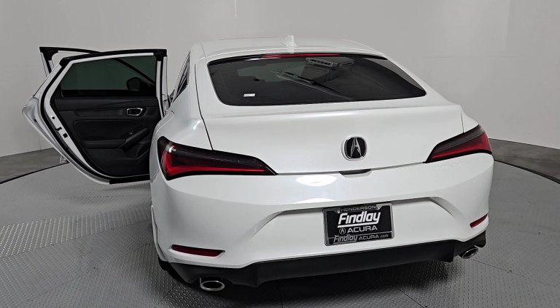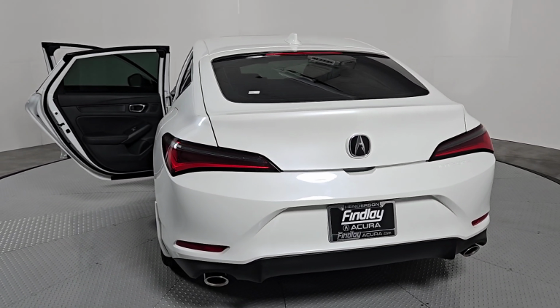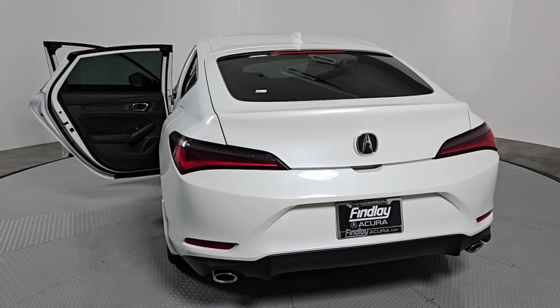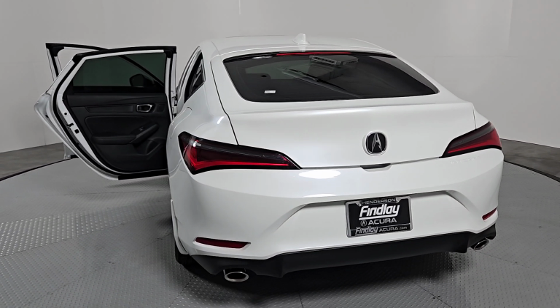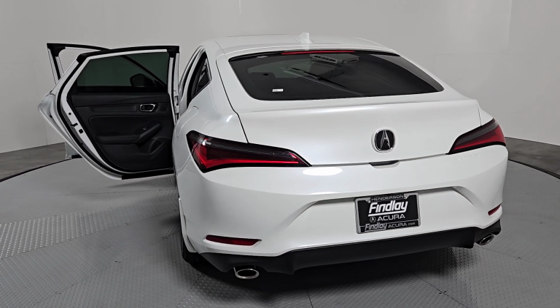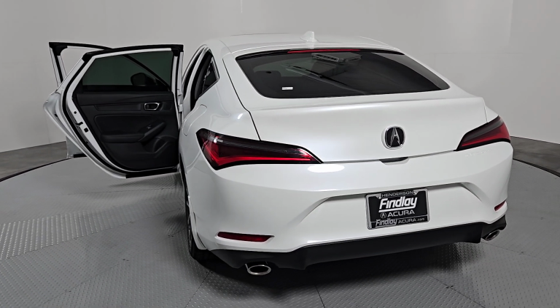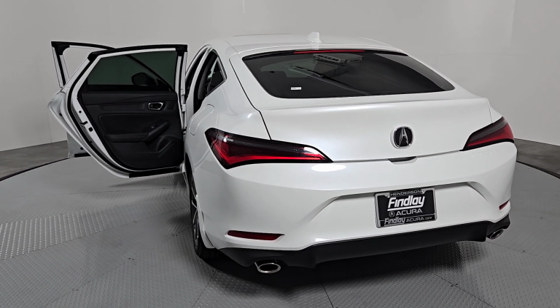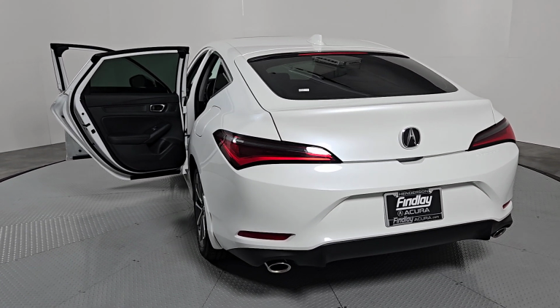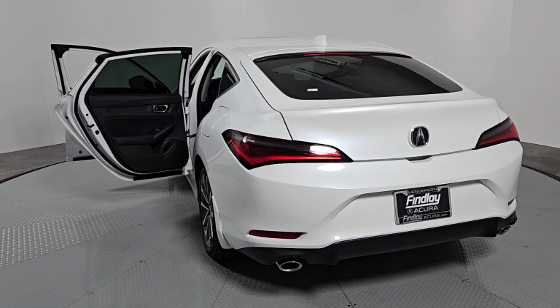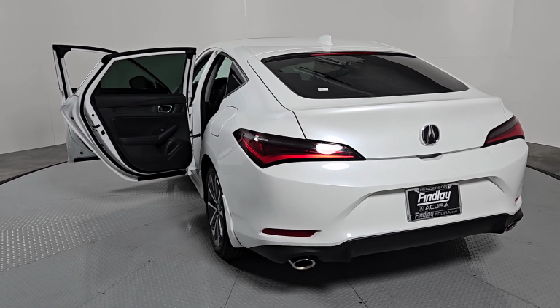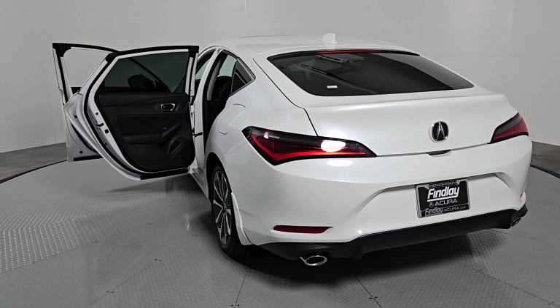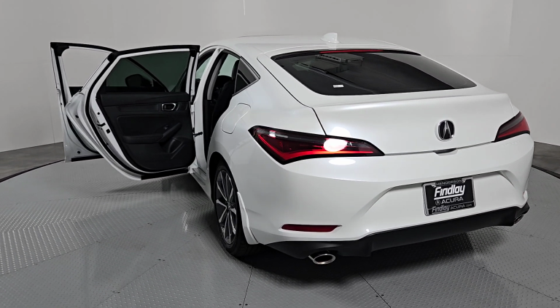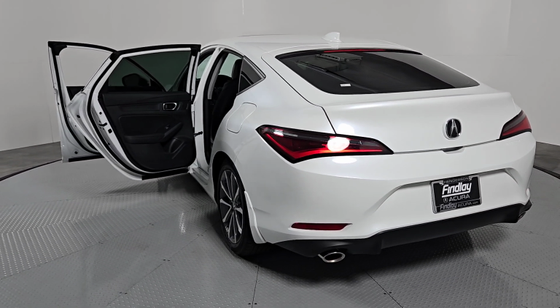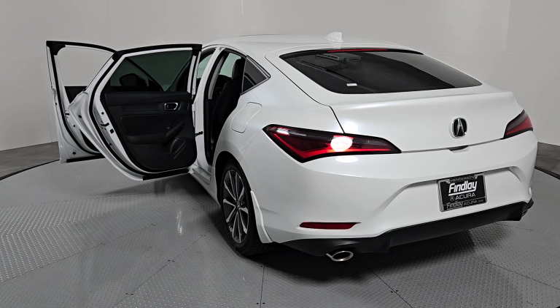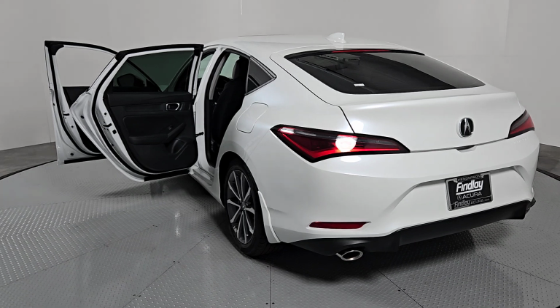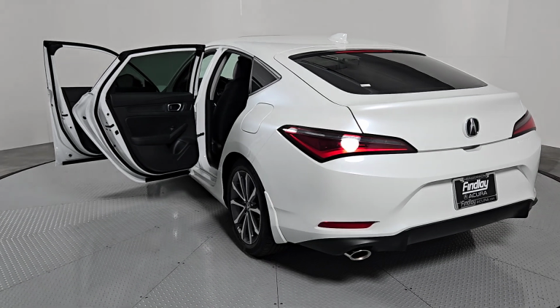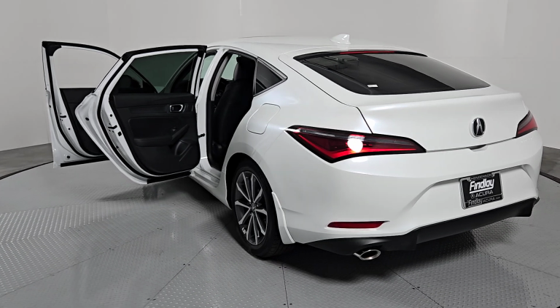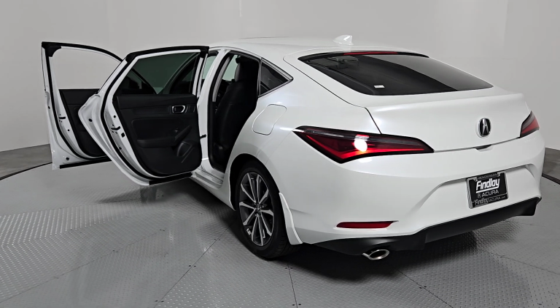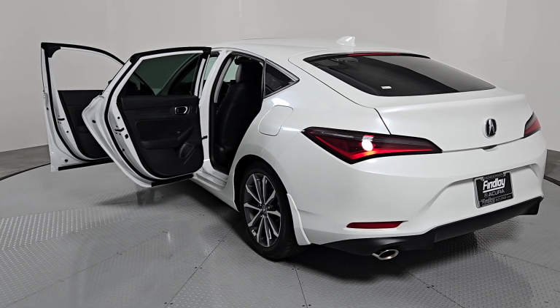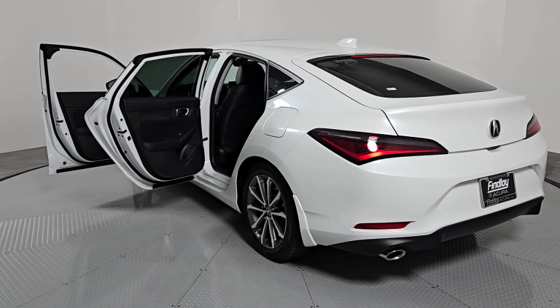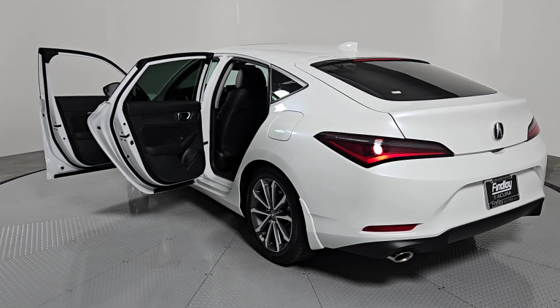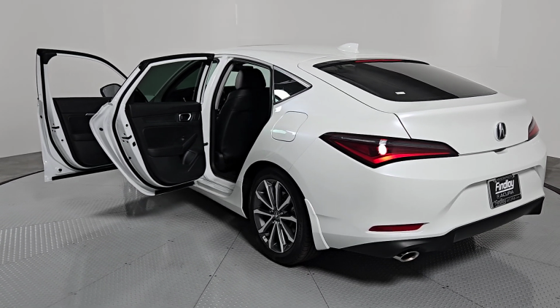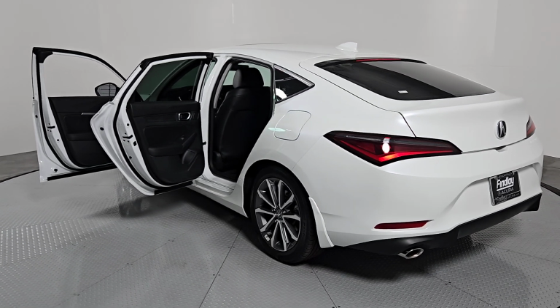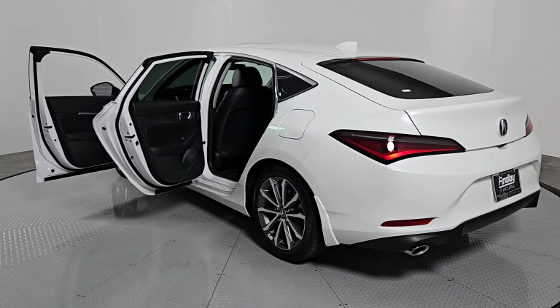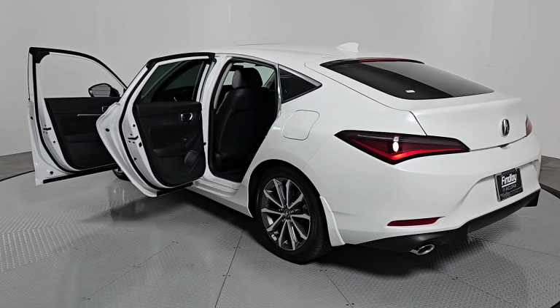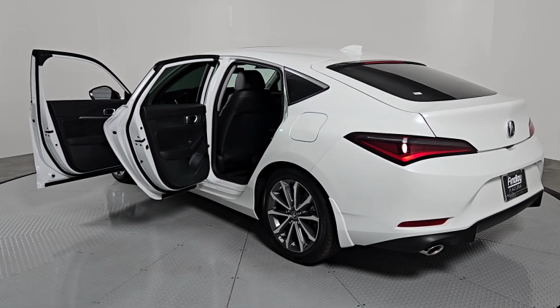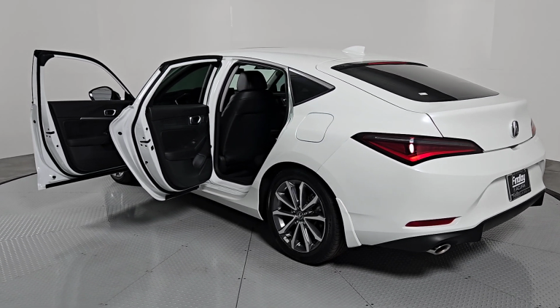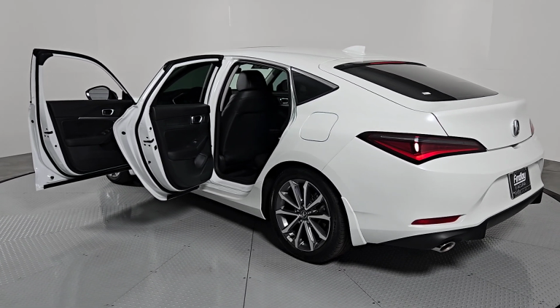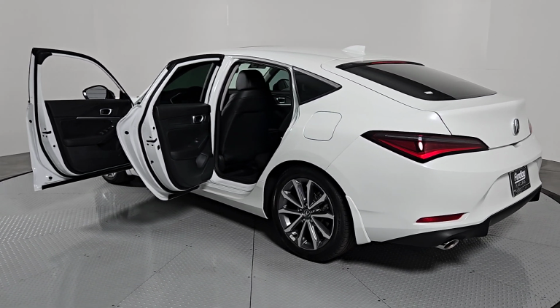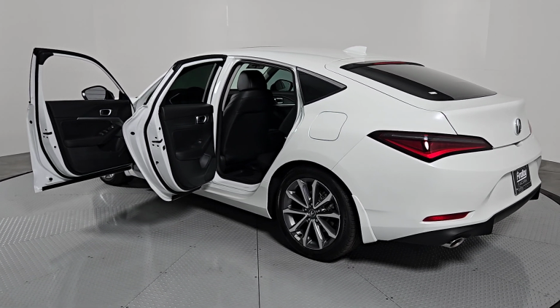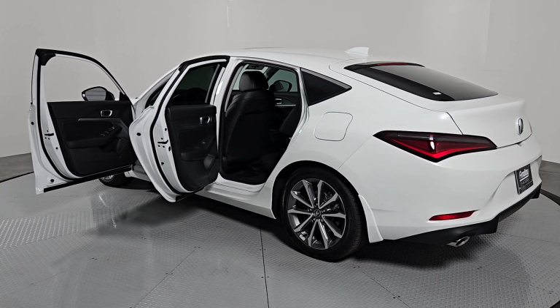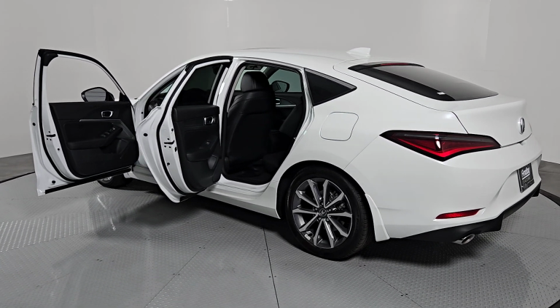Dual Zone AC, Steering Wheel Audio Controls, Power Driver Seat, Heated Front Seat, Aluminum Wheels.